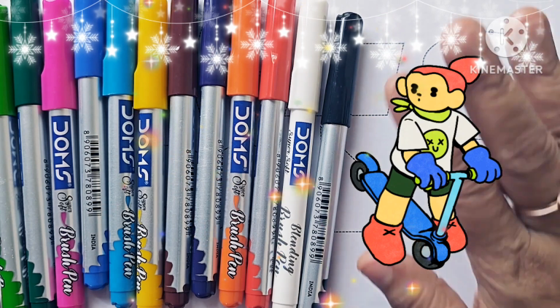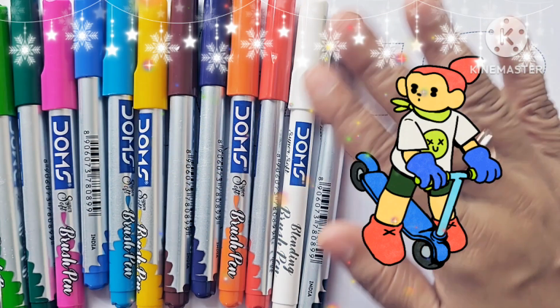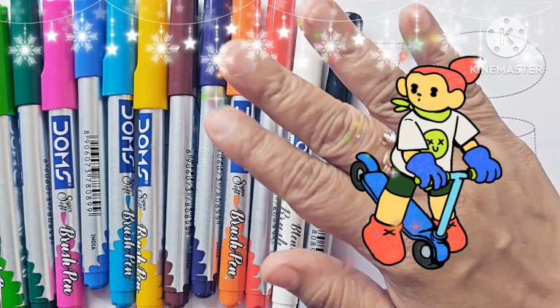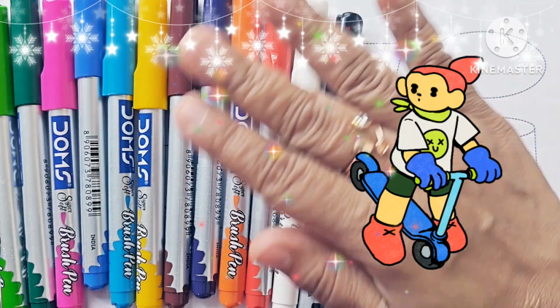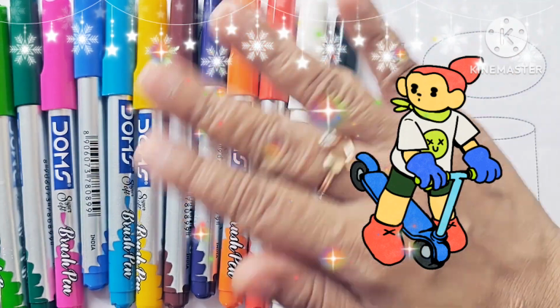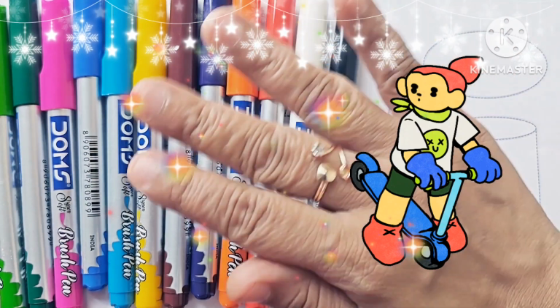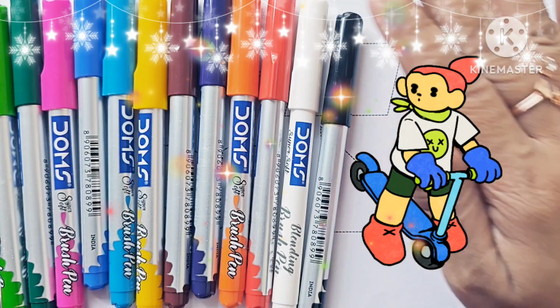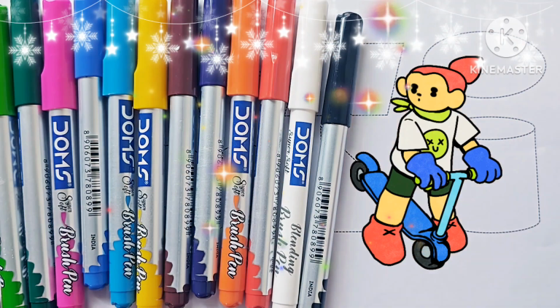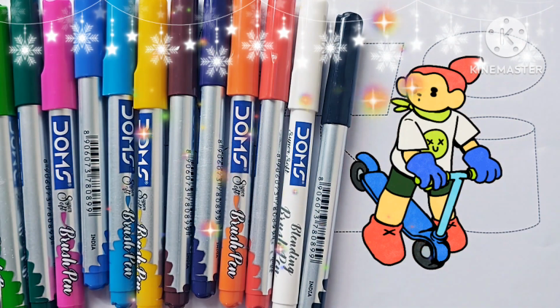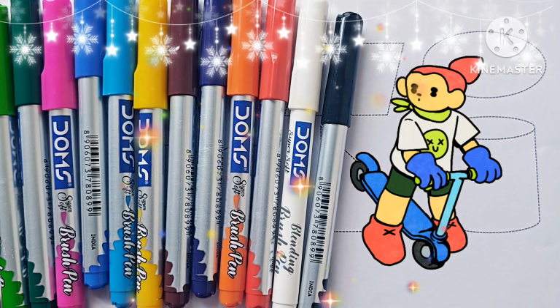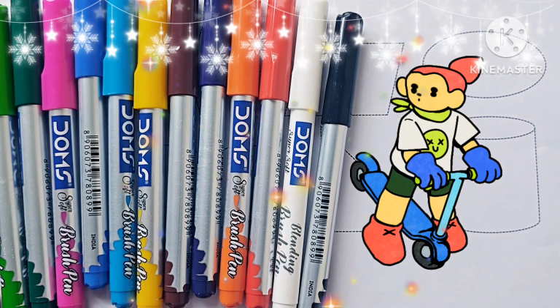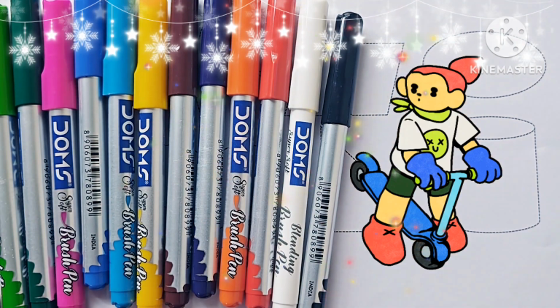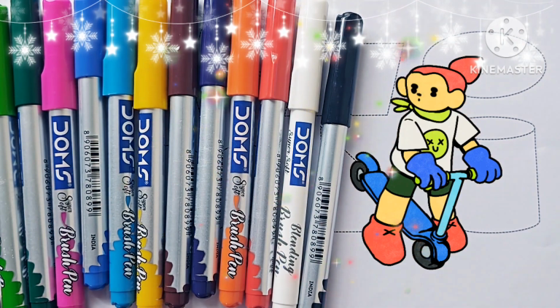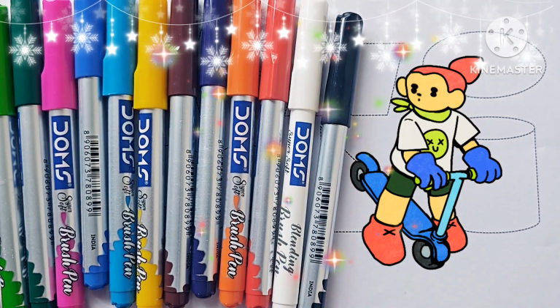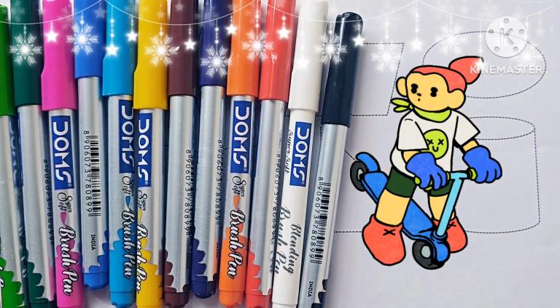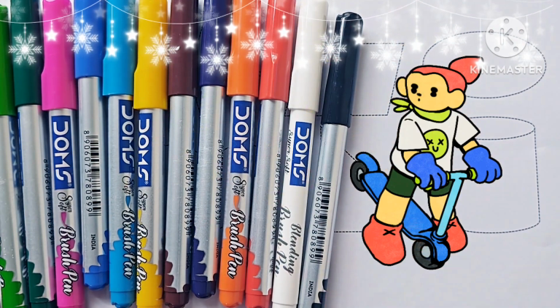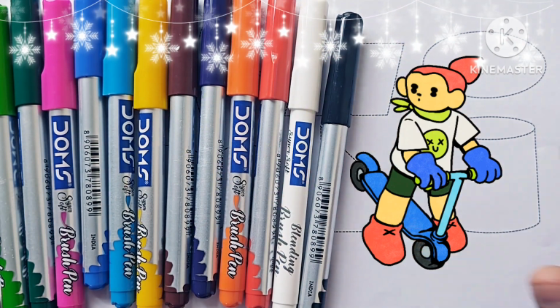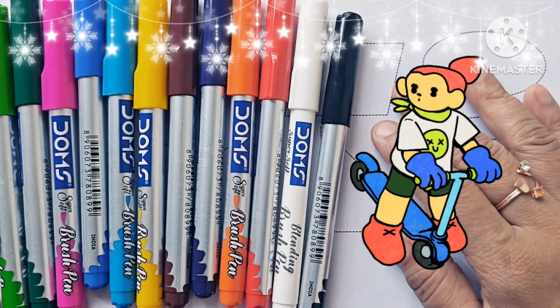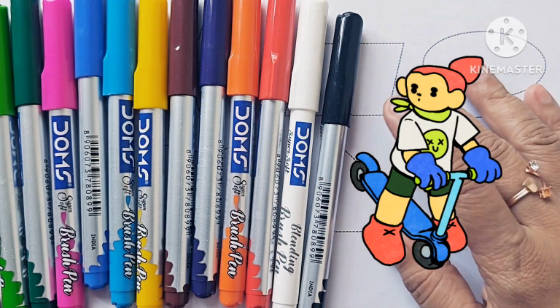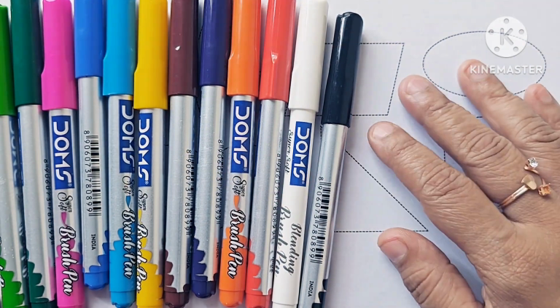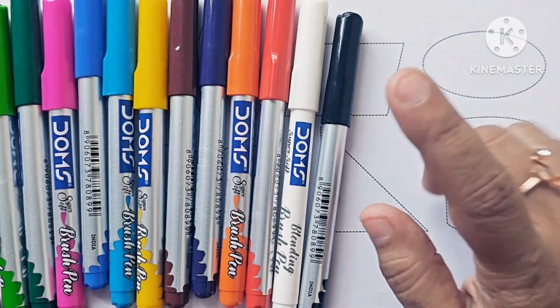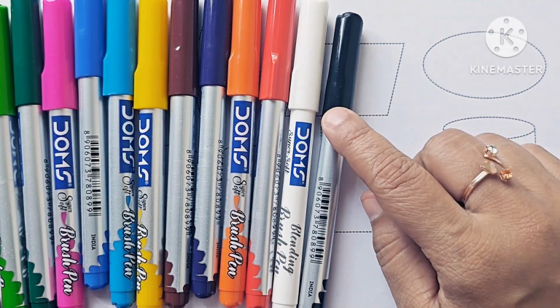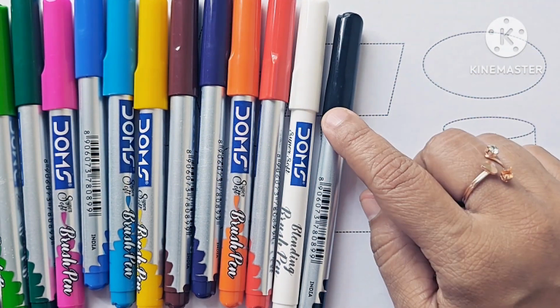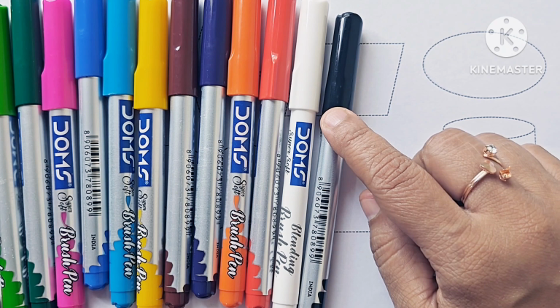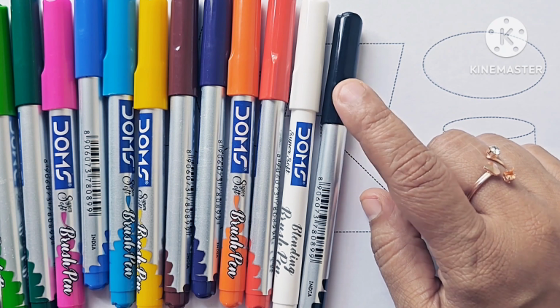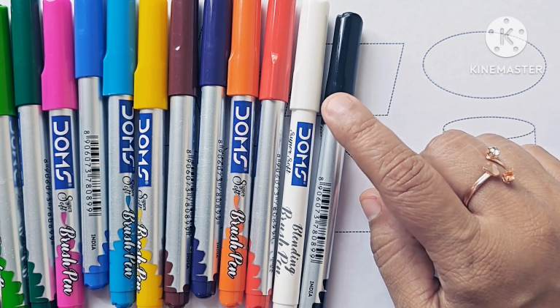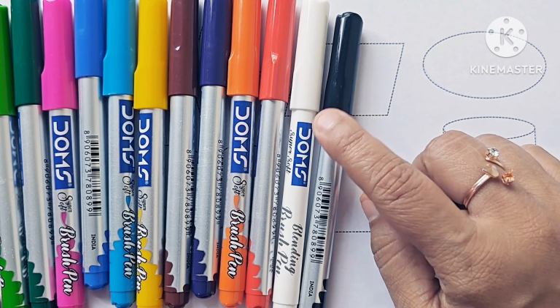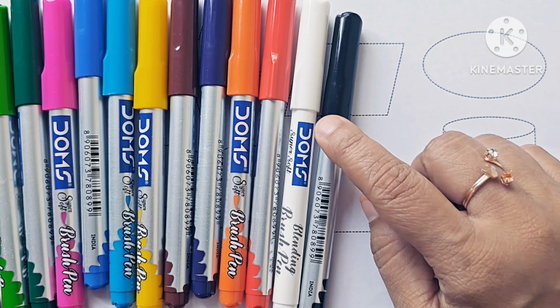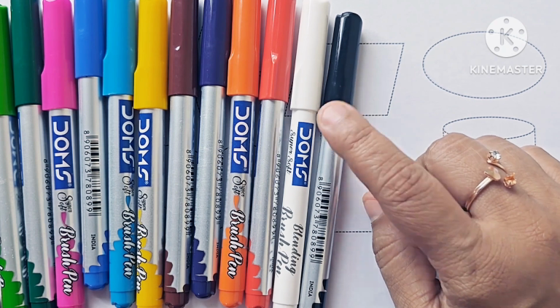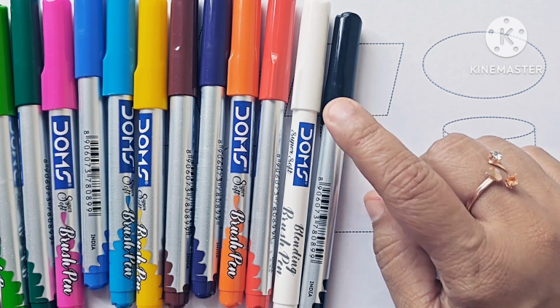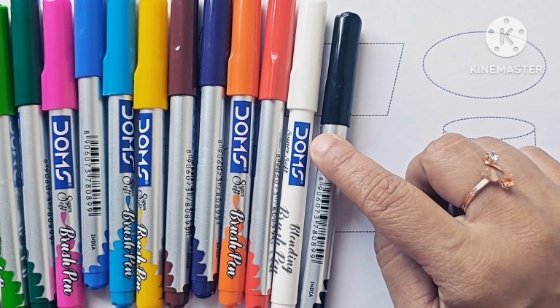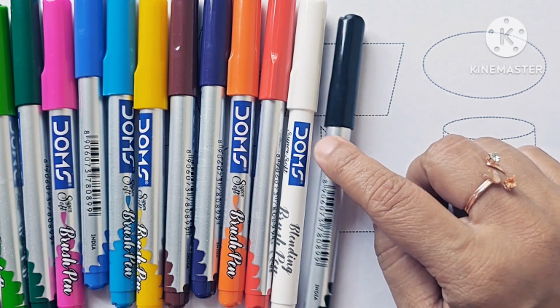Hello kids, let us learn how to draw and color shapes. First, let us learn about the color names.